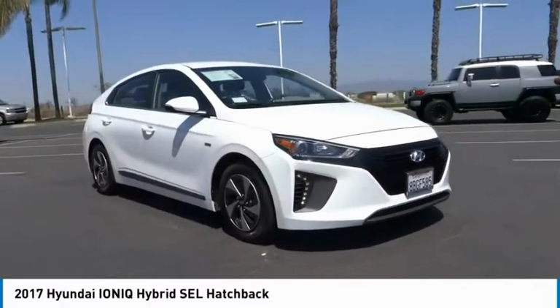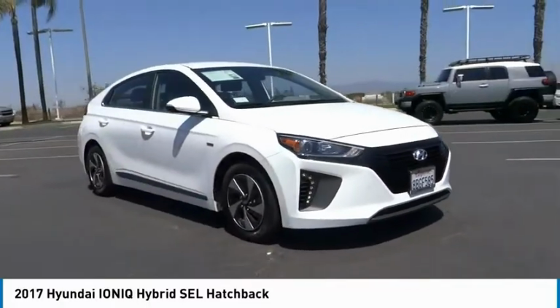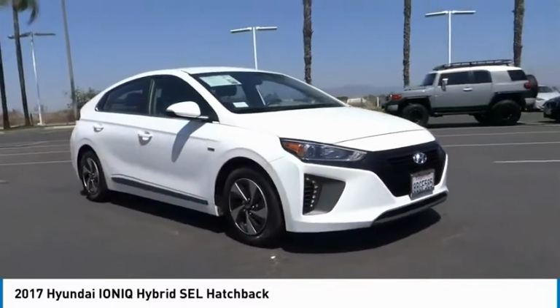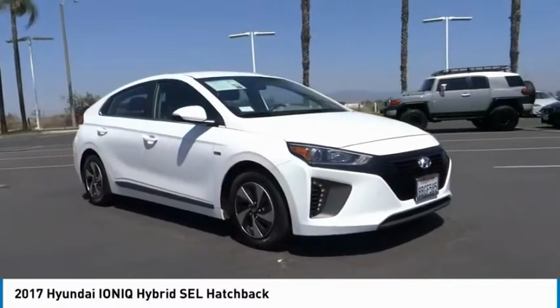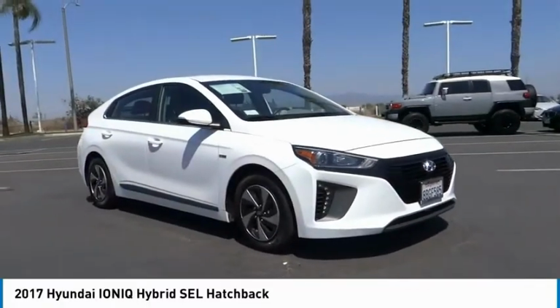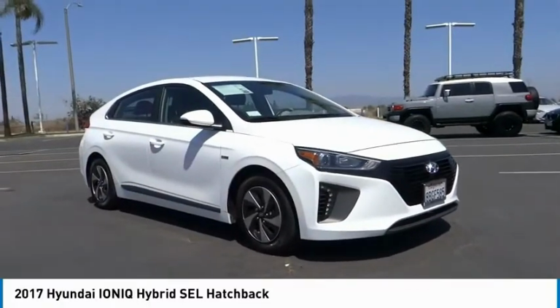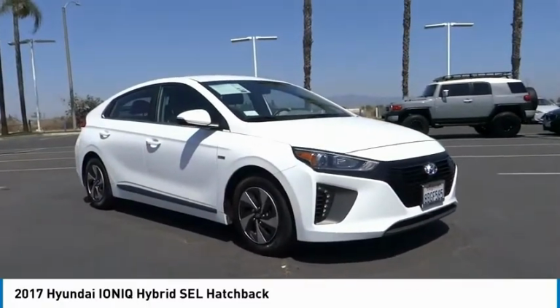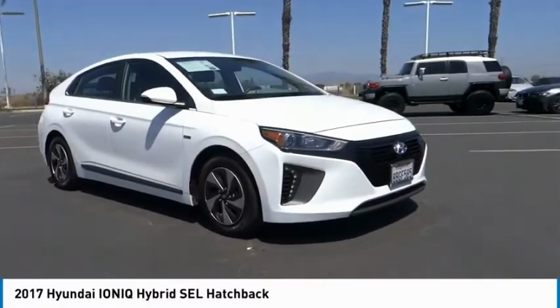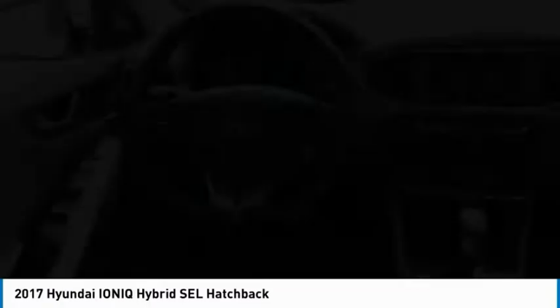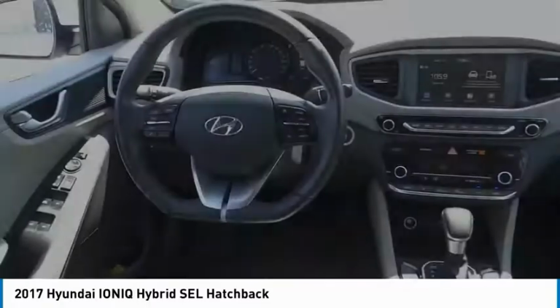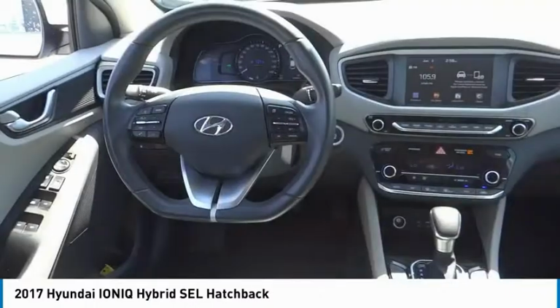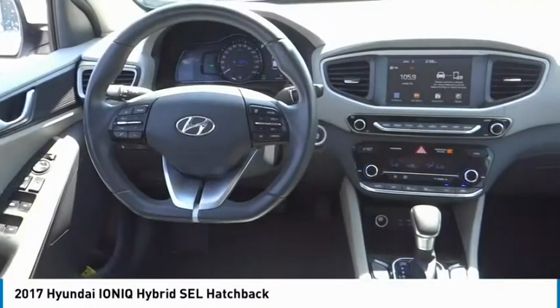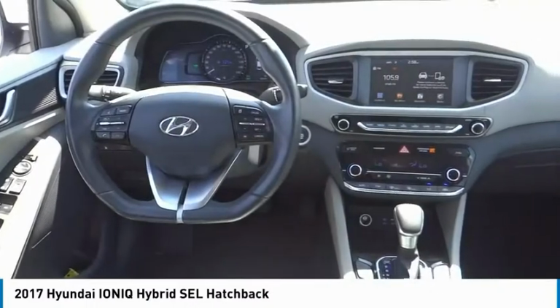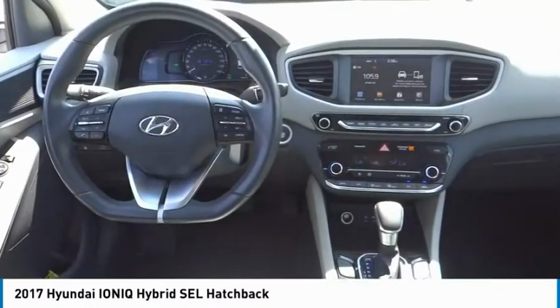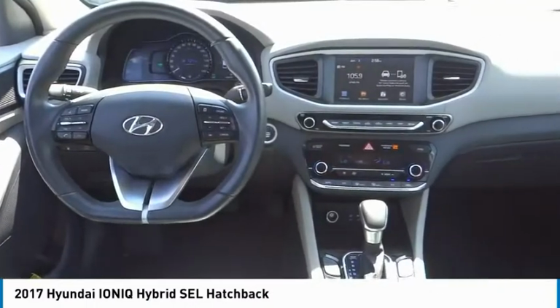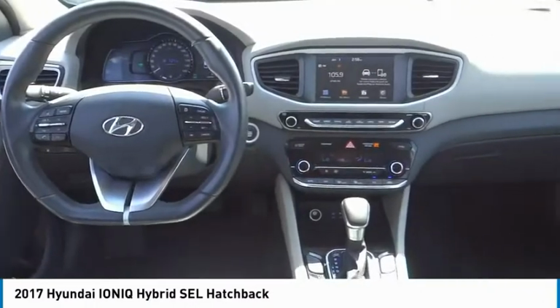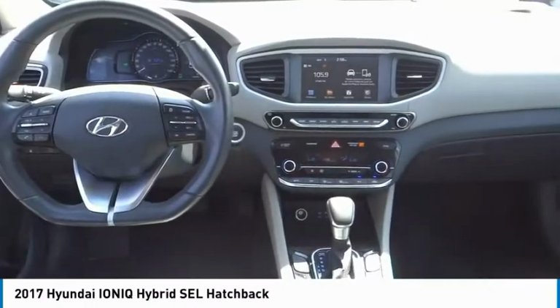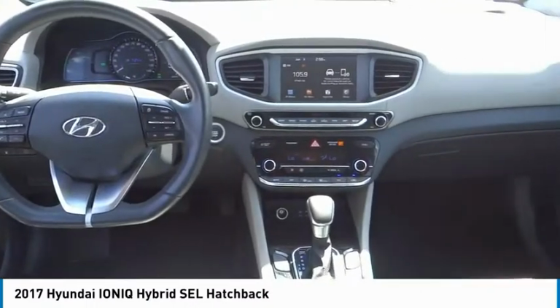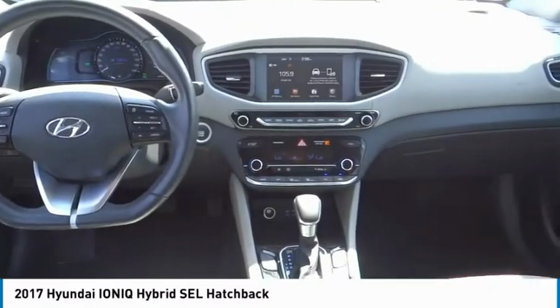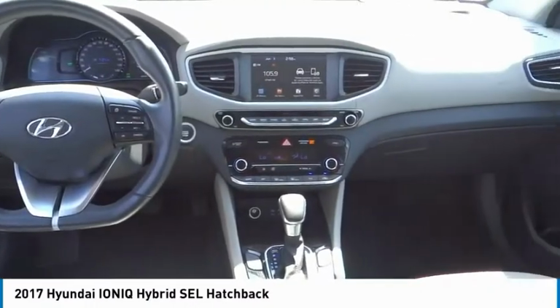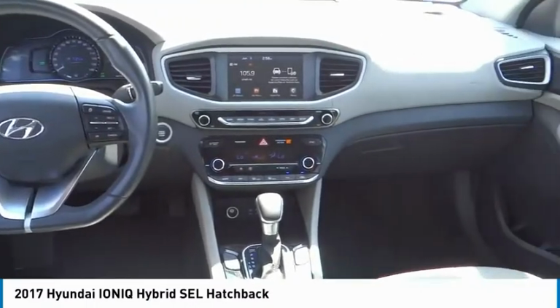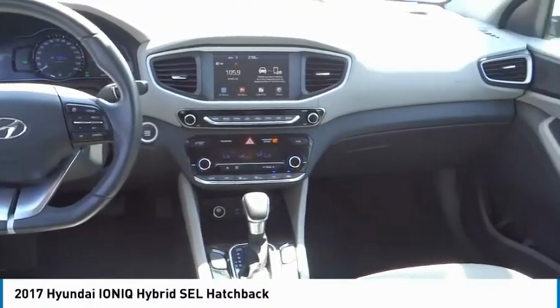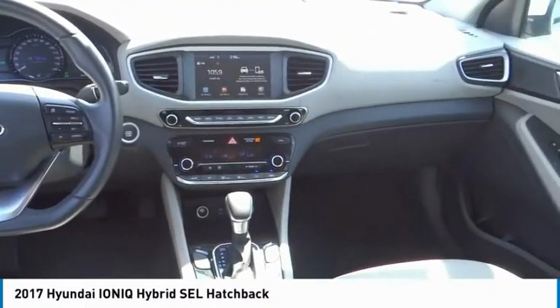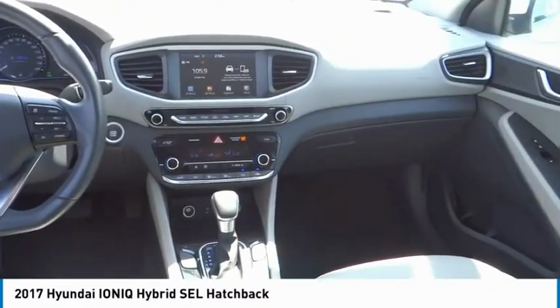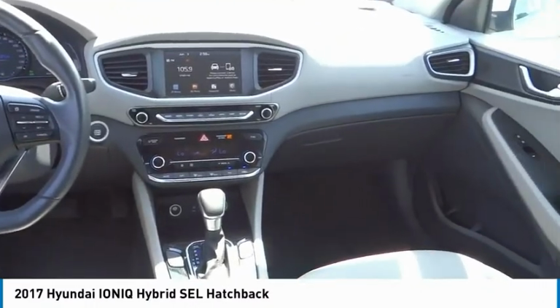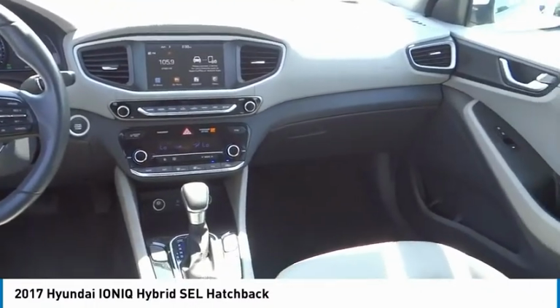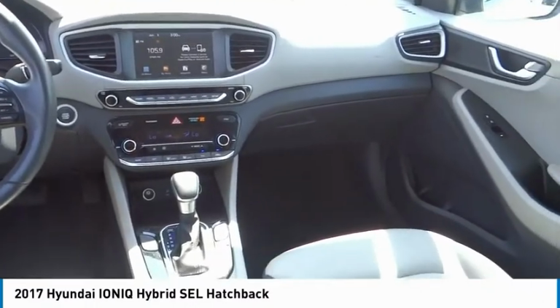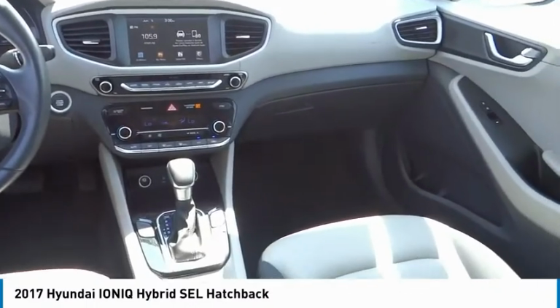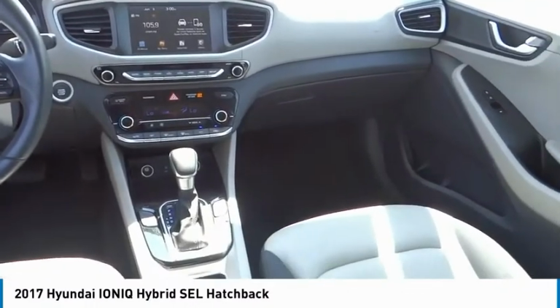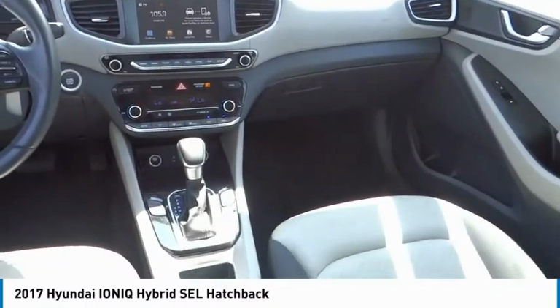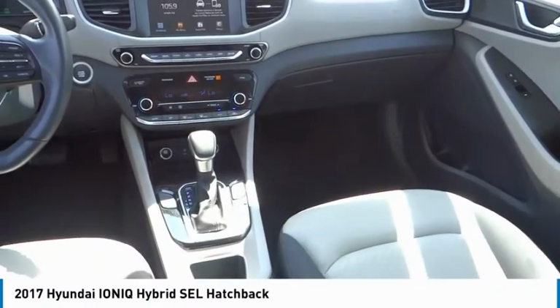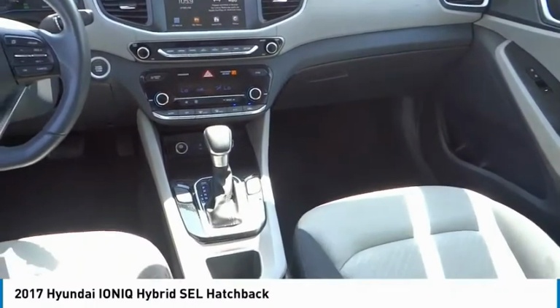Heated front seats. Searching for a dependable vehicle that looks great too? You've found it. So stop in today.